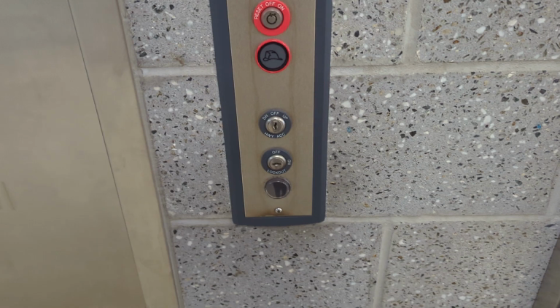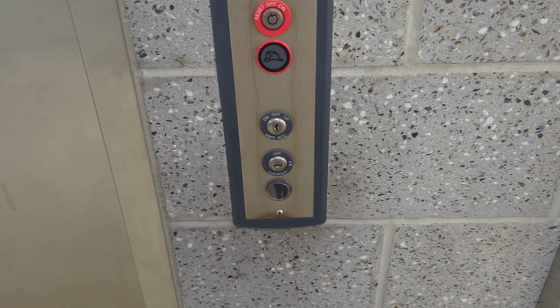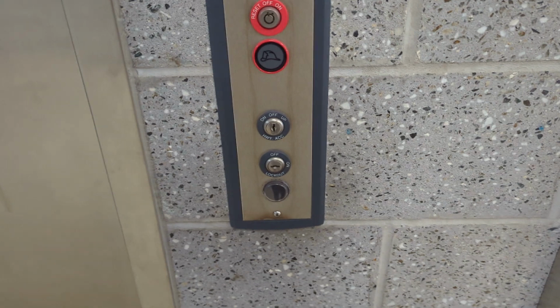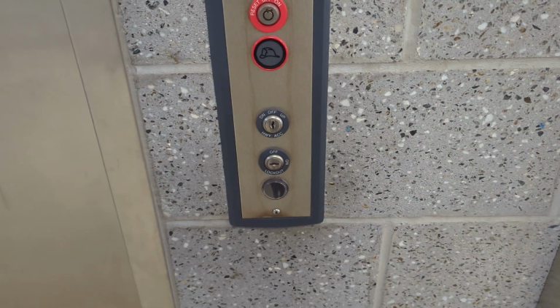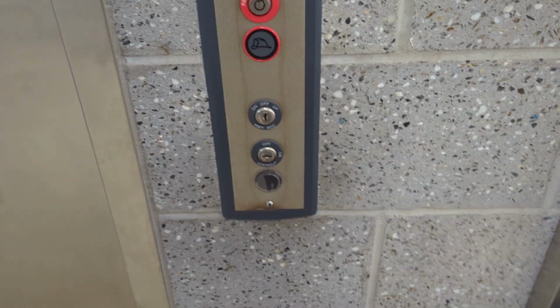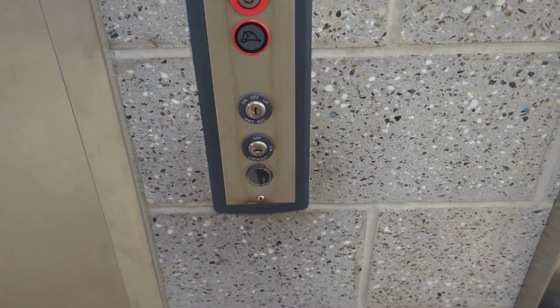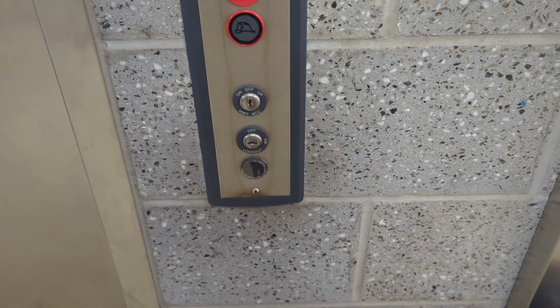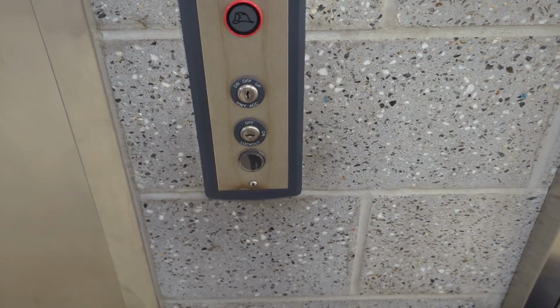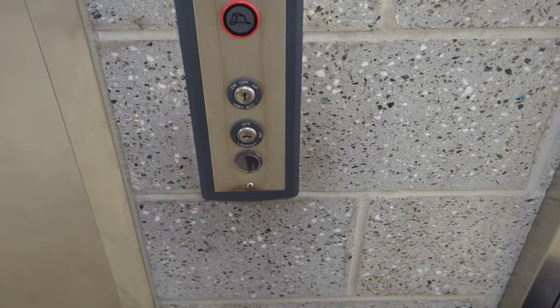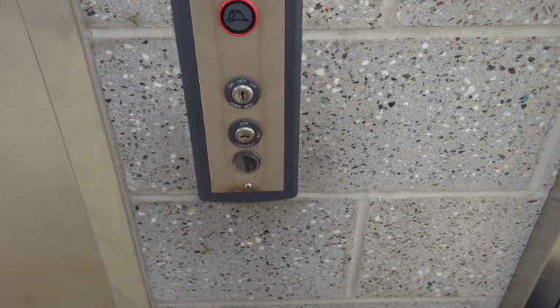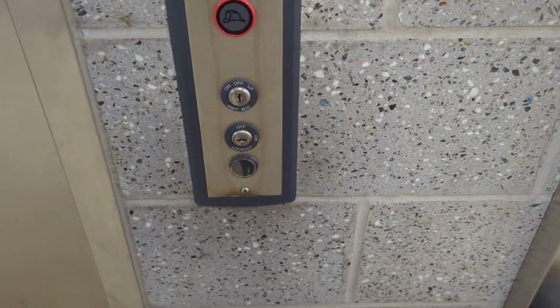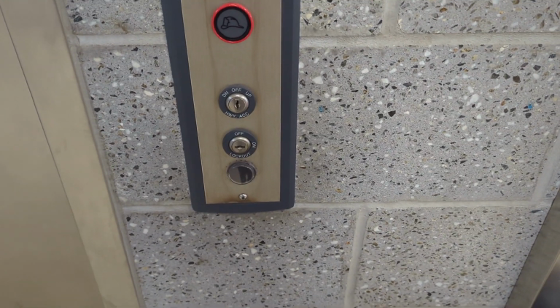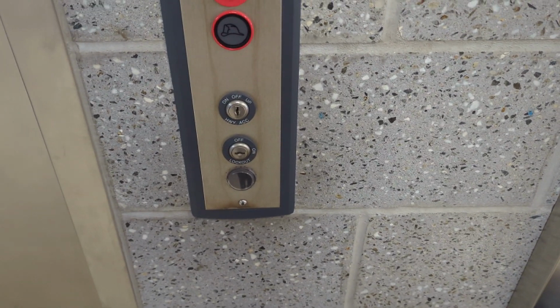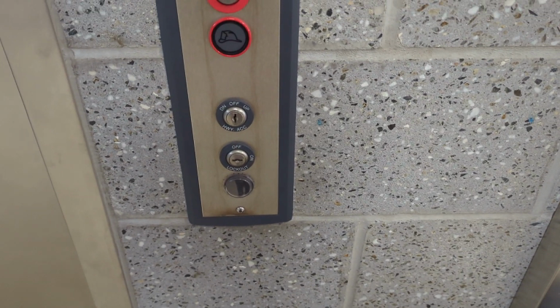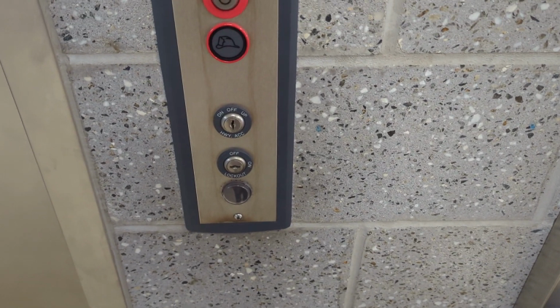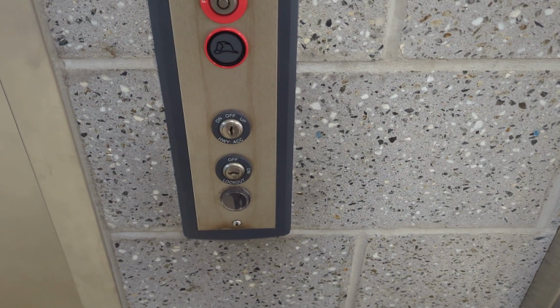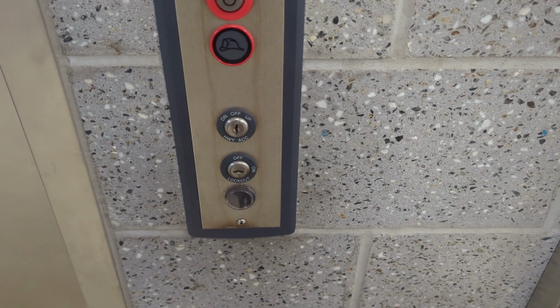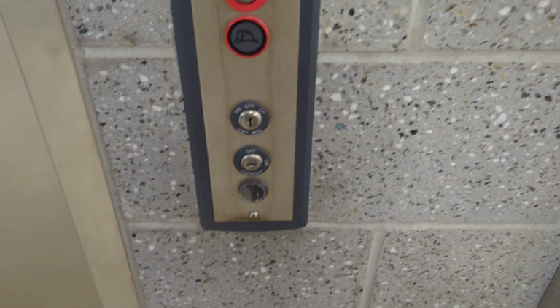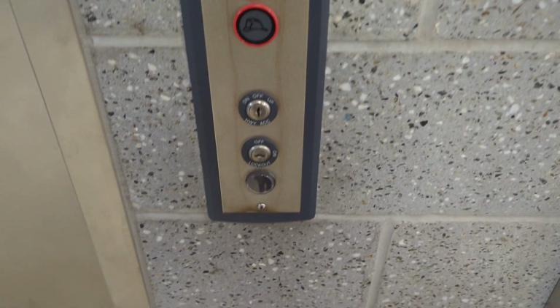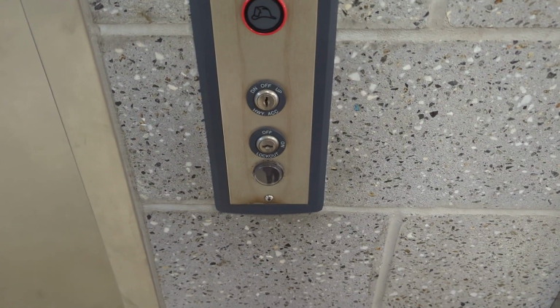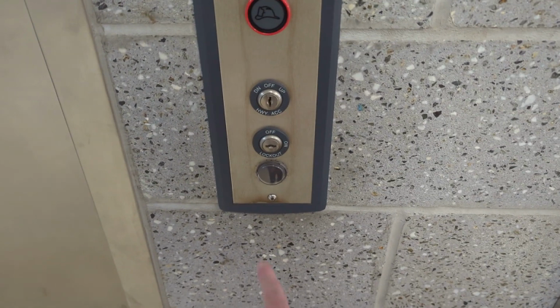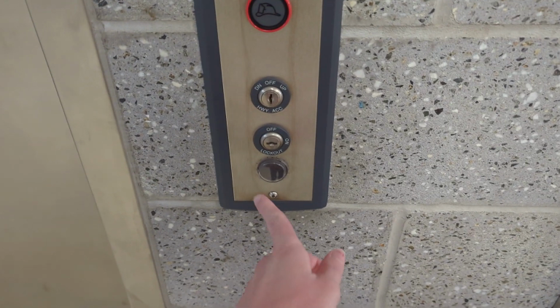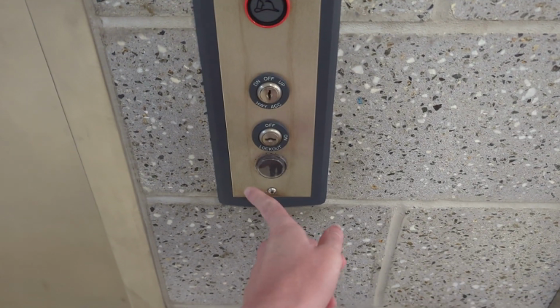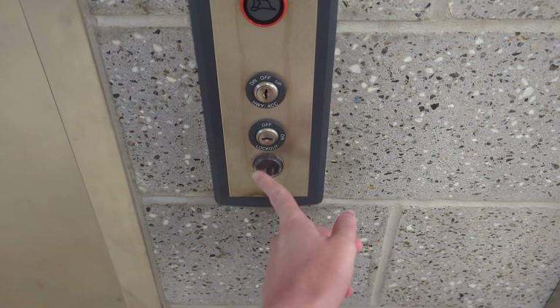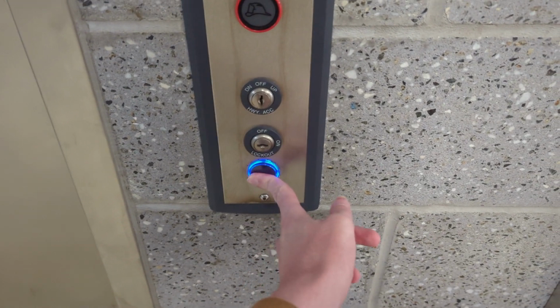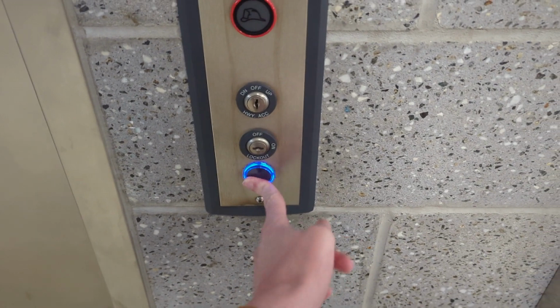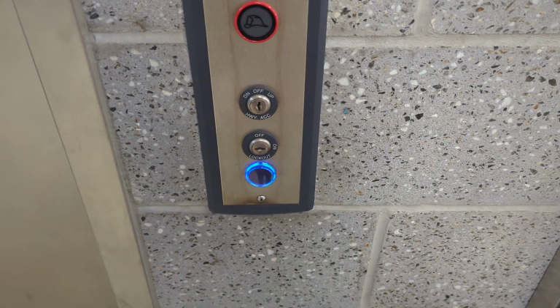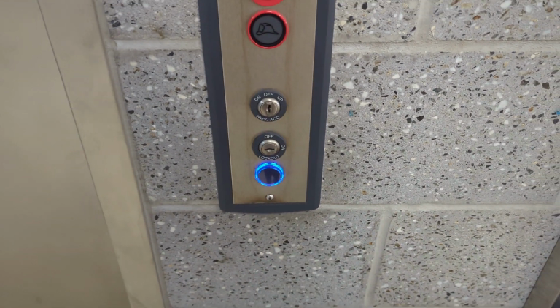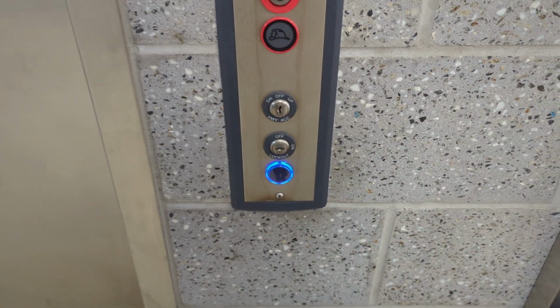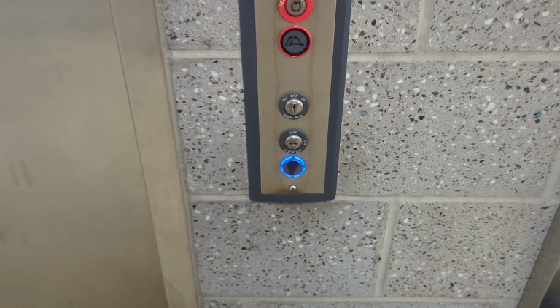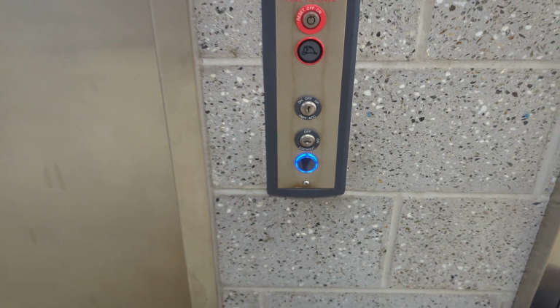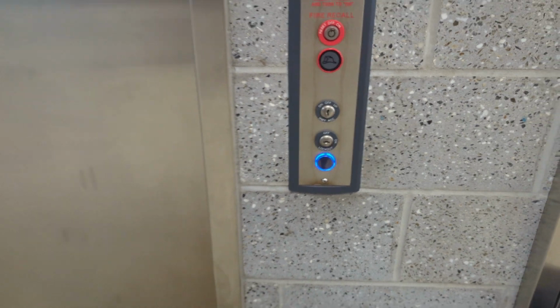This is the elevator at the Wadsworth YMCA in Wadsworth, Ohio. It is a ThyssenKrupp Signifor.